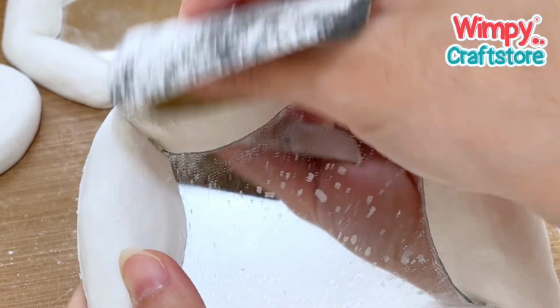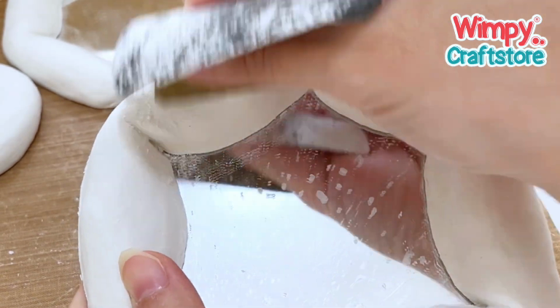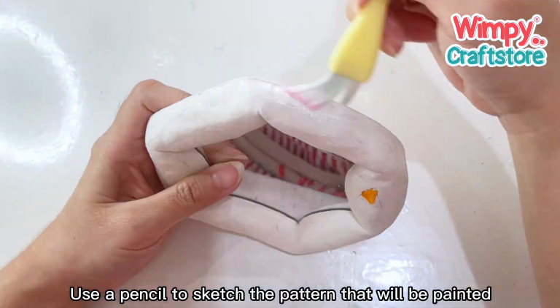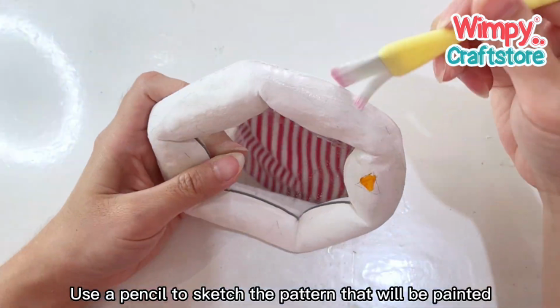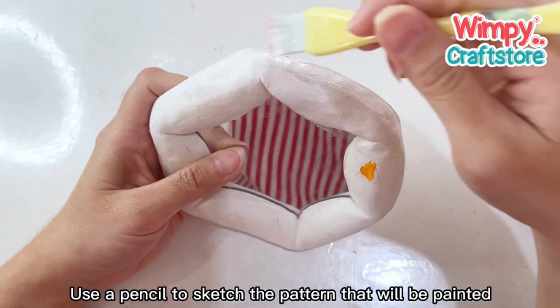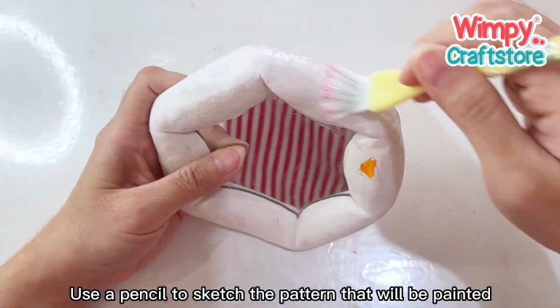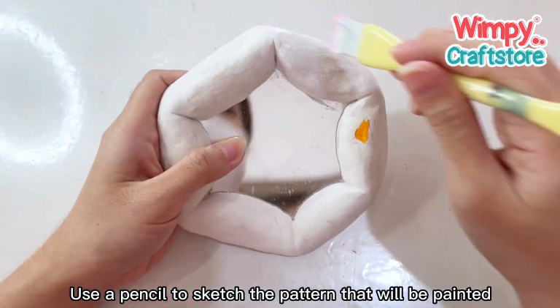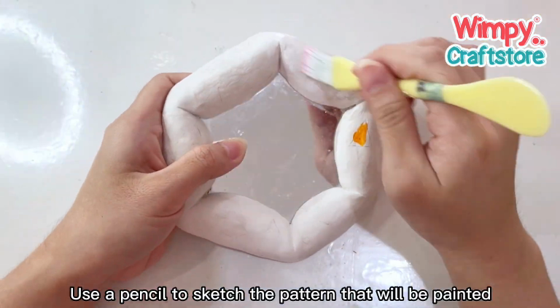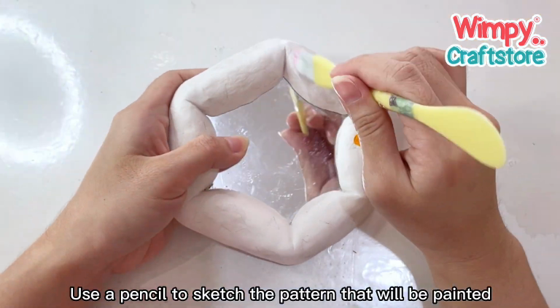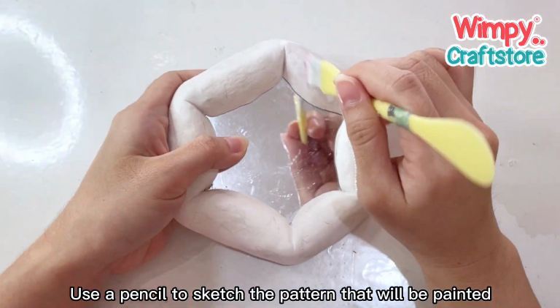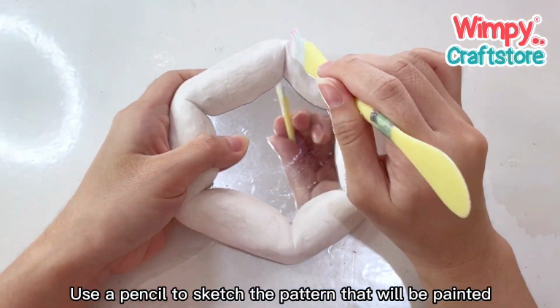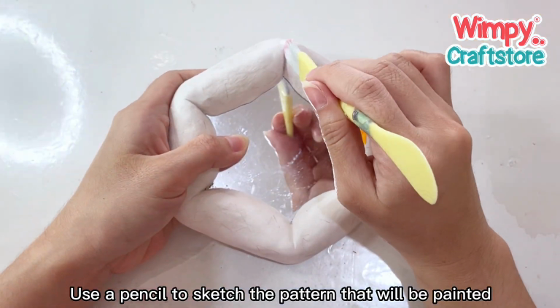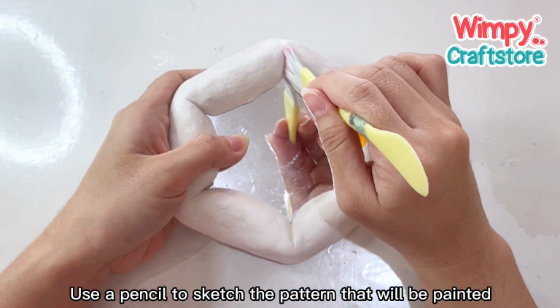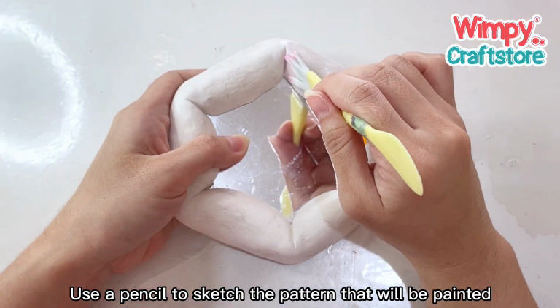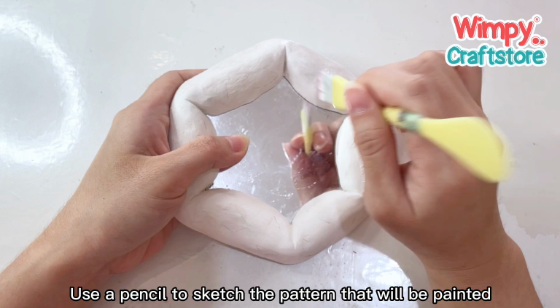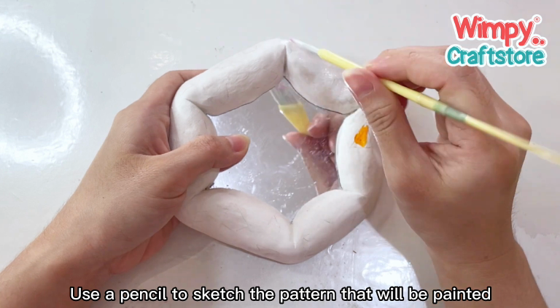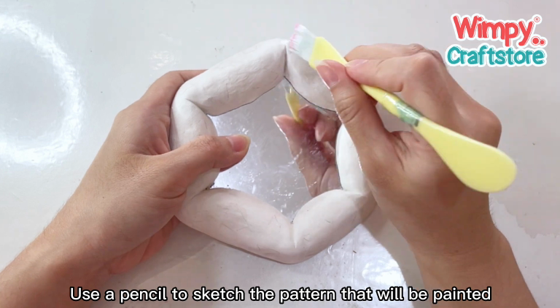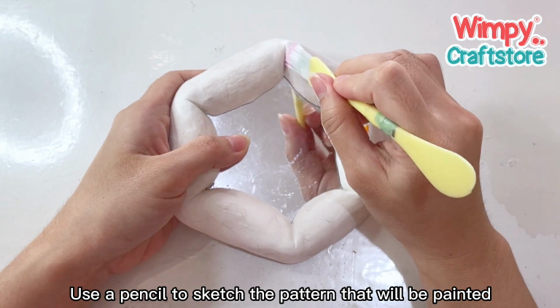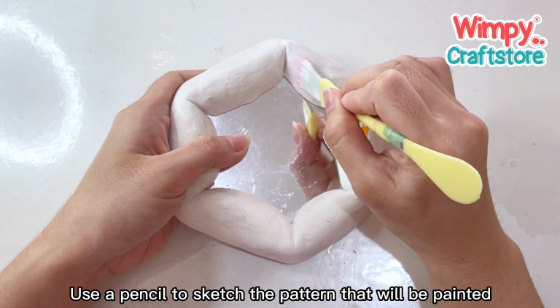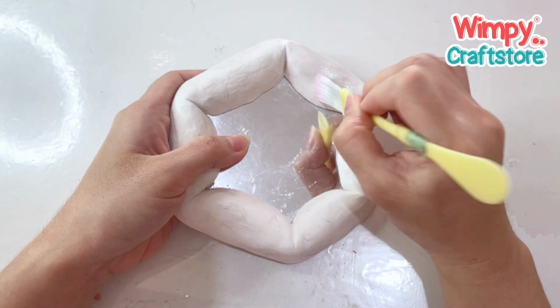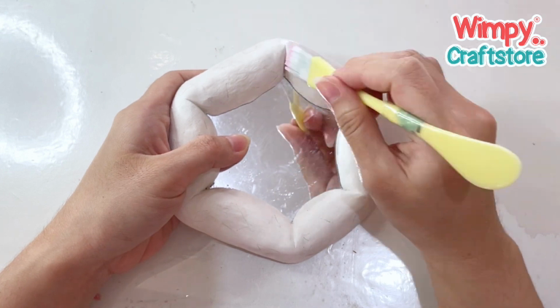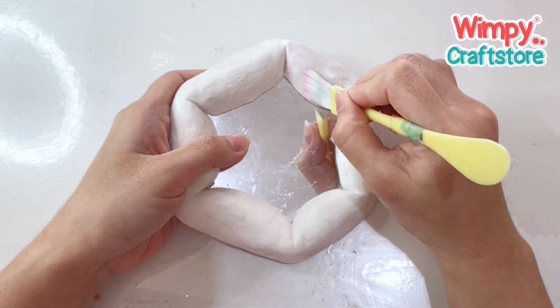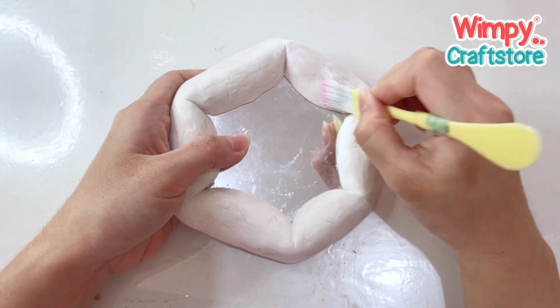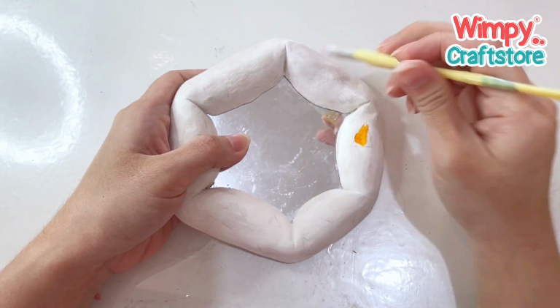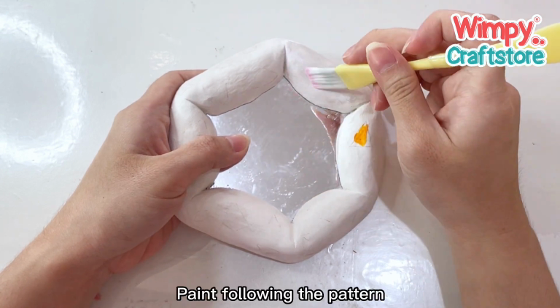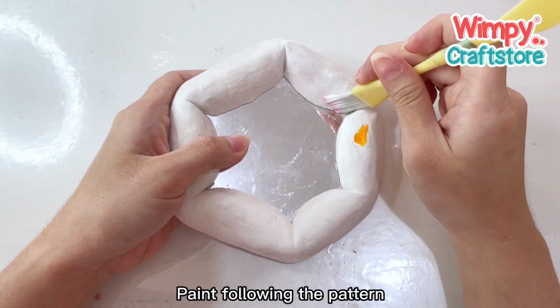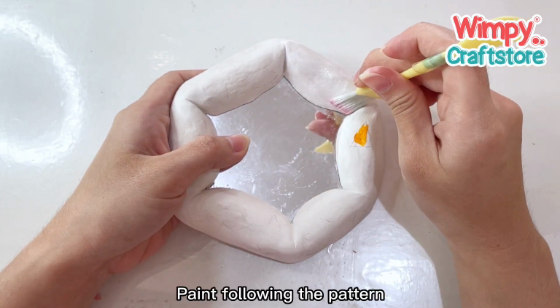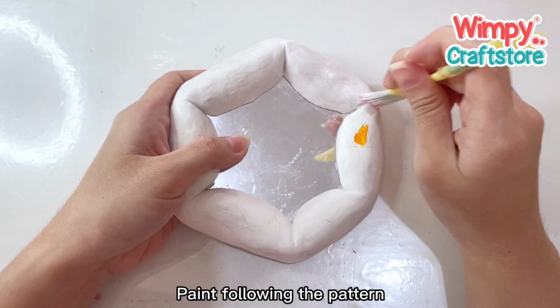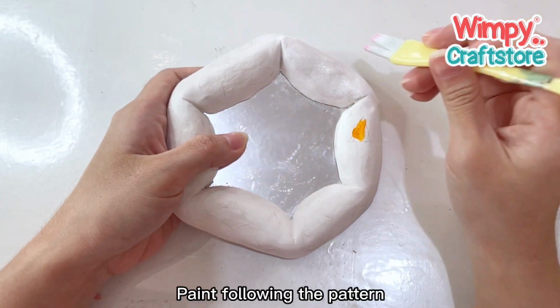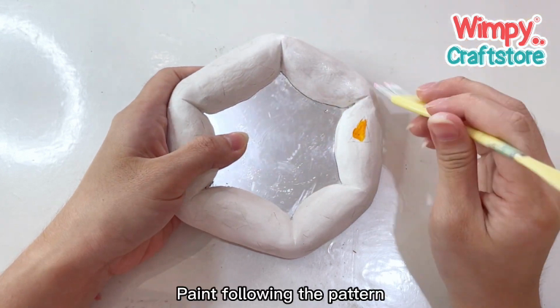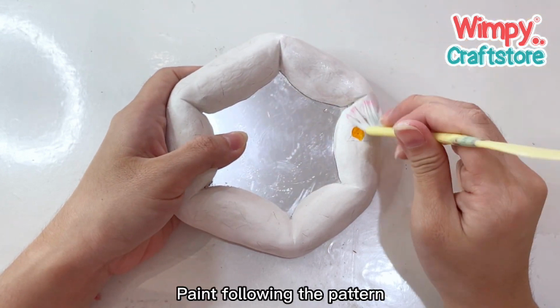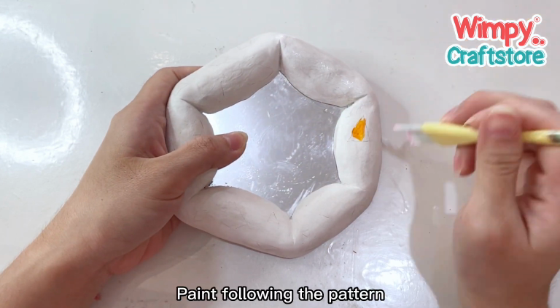Use a pencil to sketch the pattern that will be painted. Paint following the pattern.